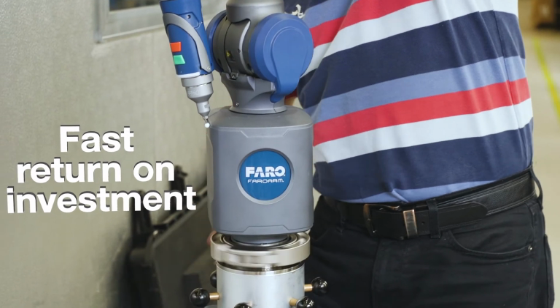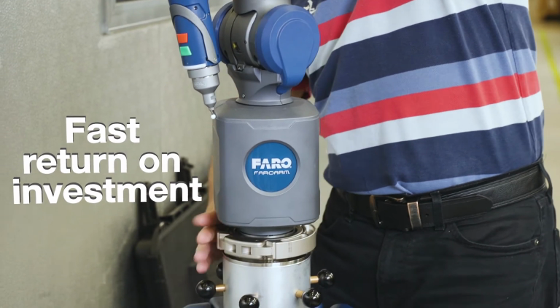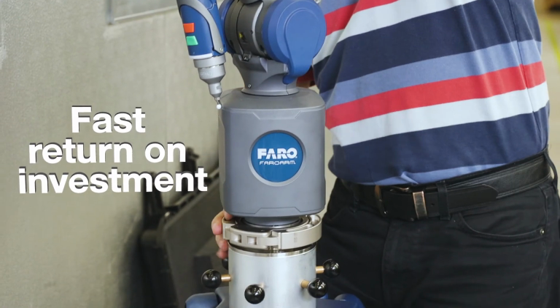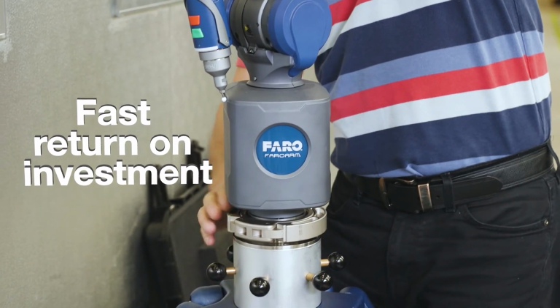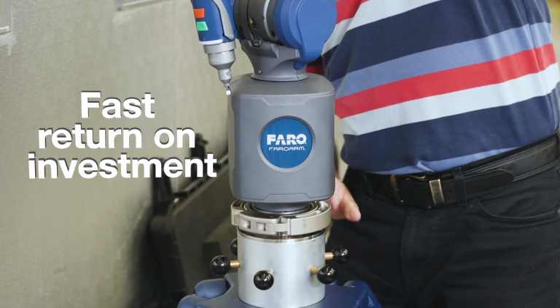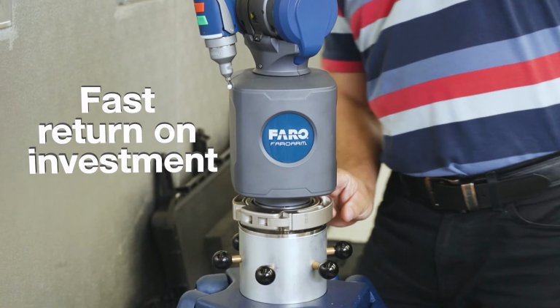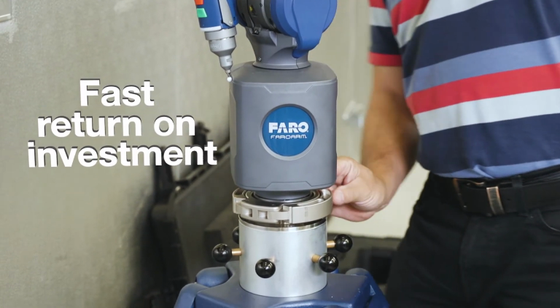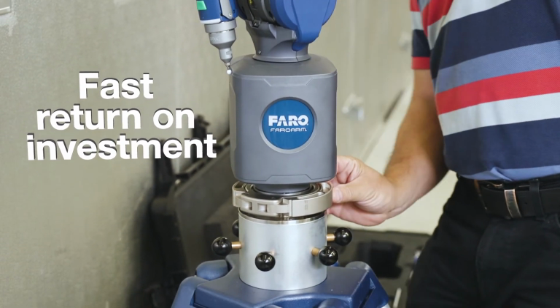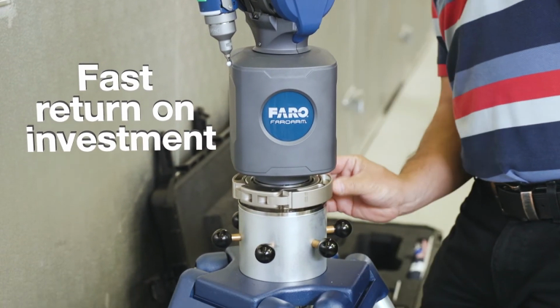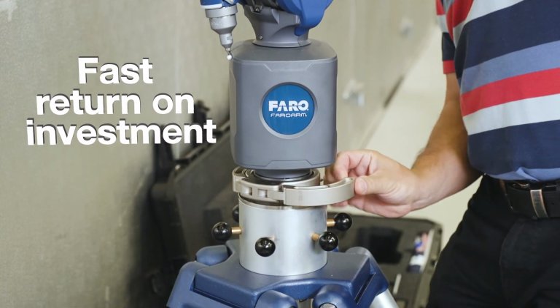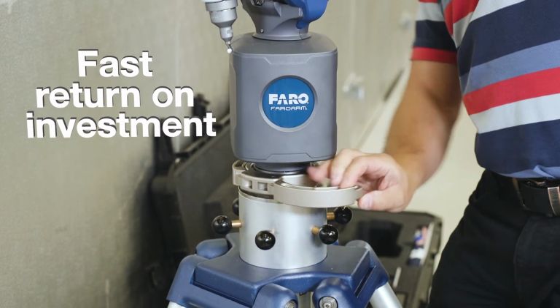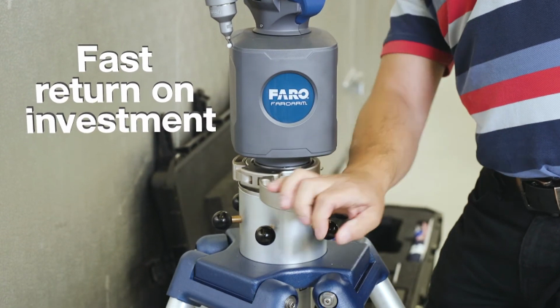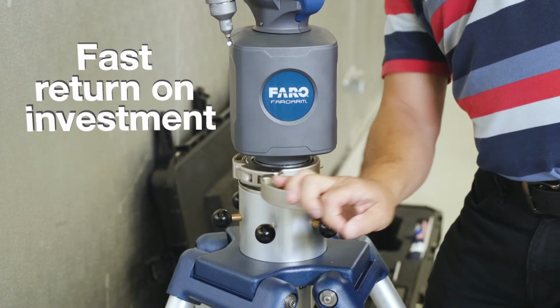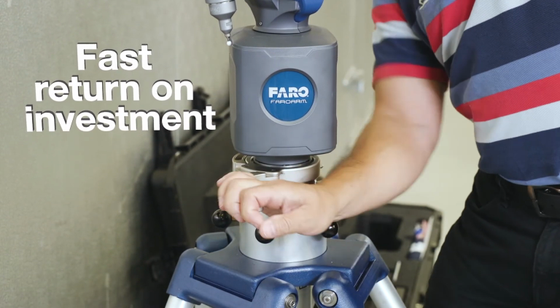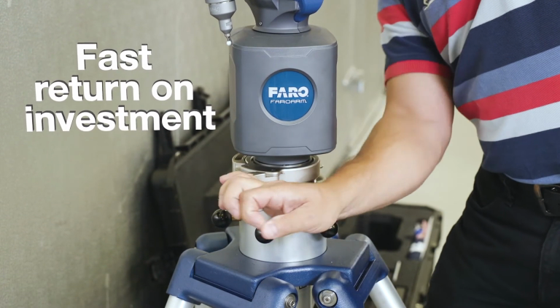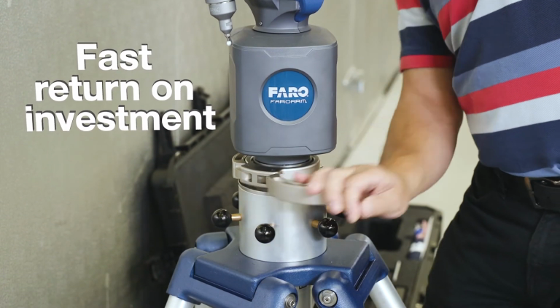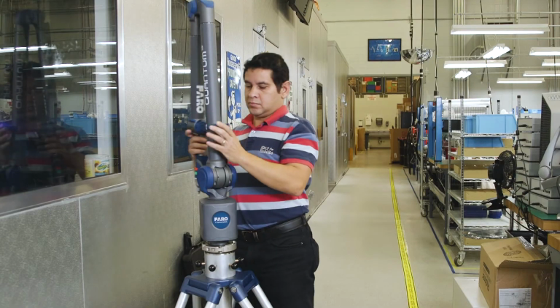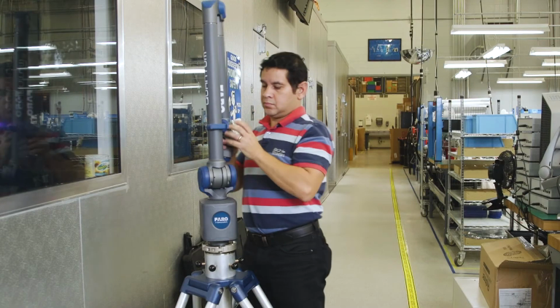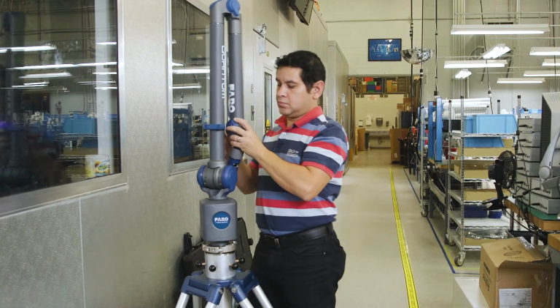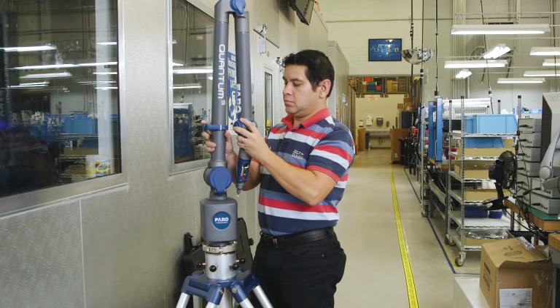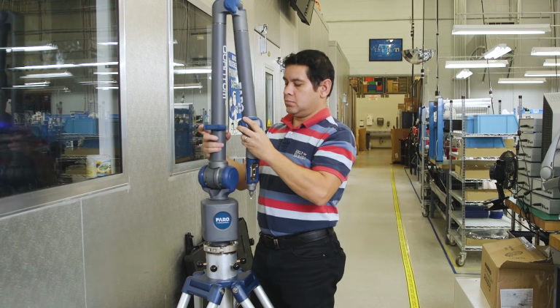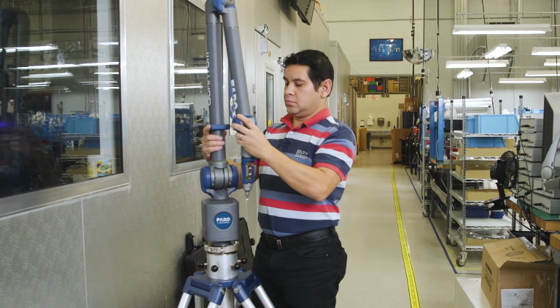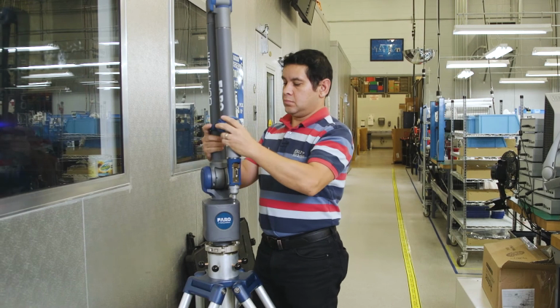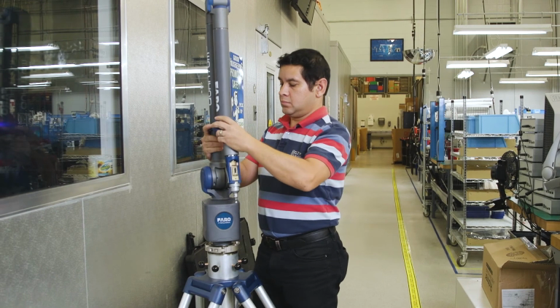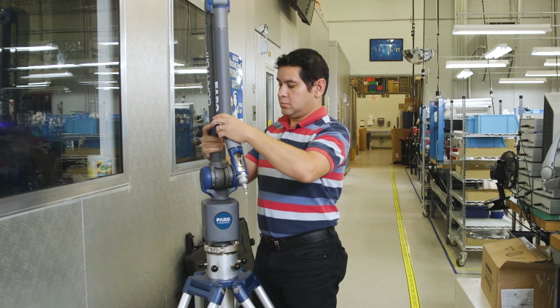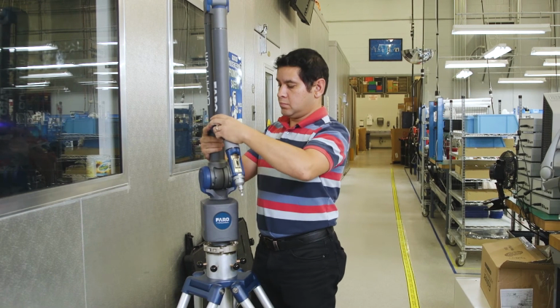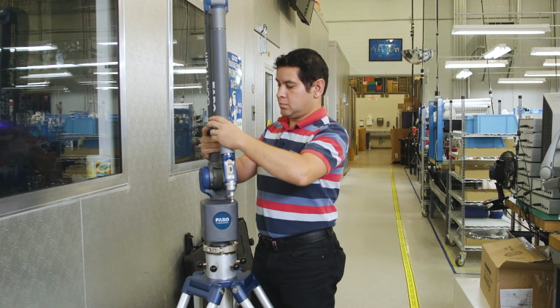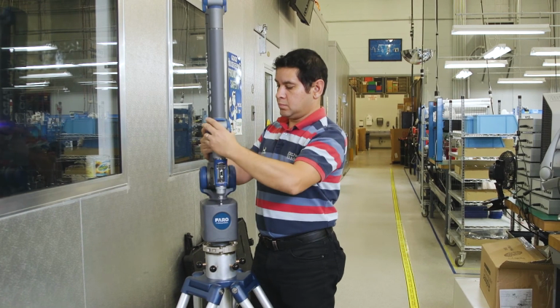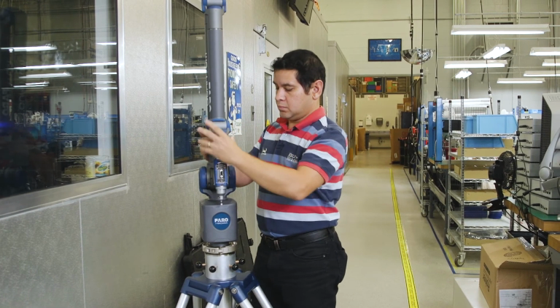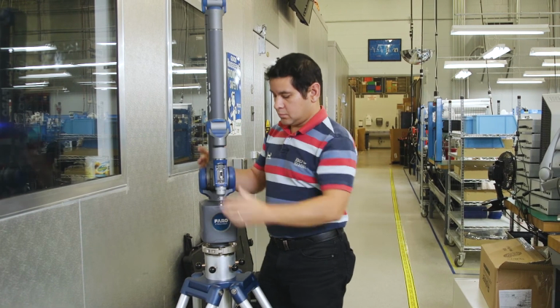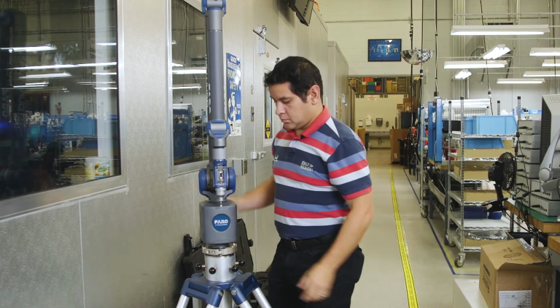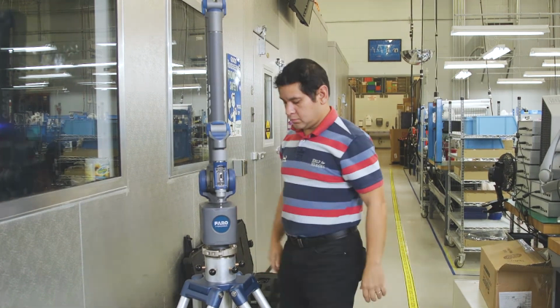Fast return on investment. Optimize your production processes by leveraging a single device for numerous different measurement applications.